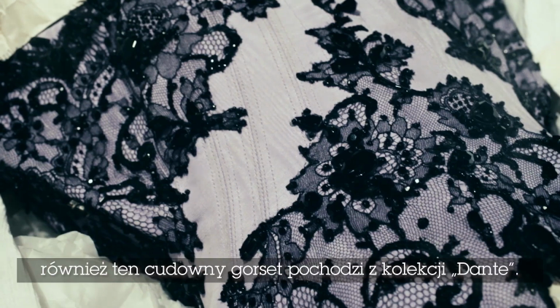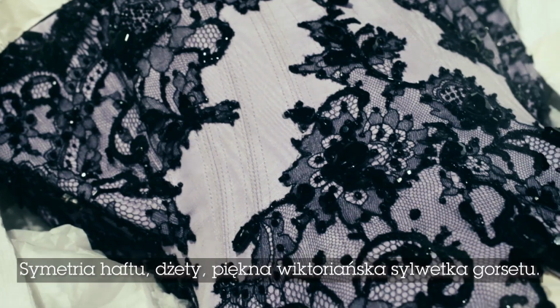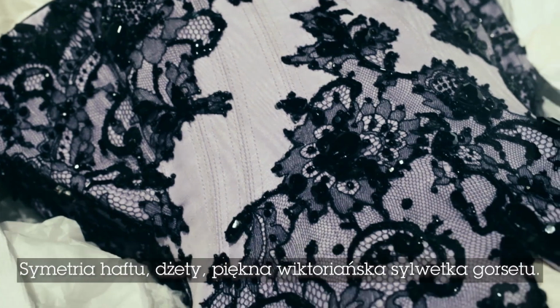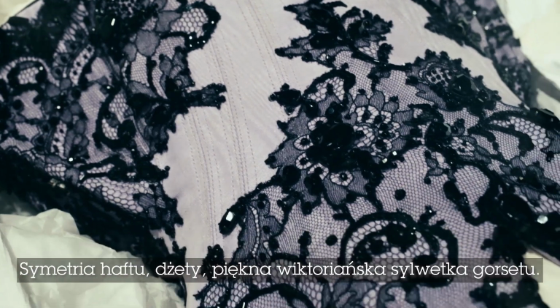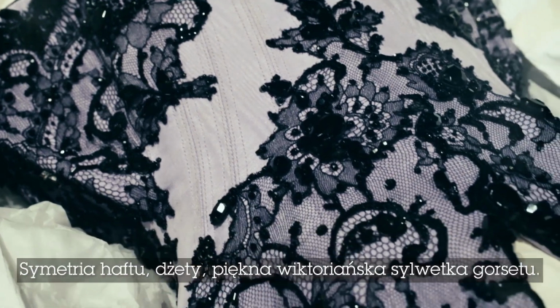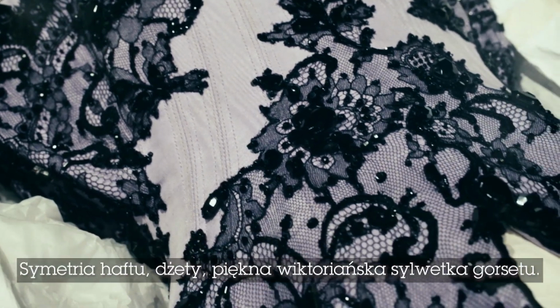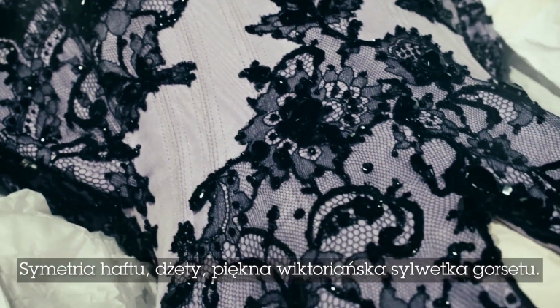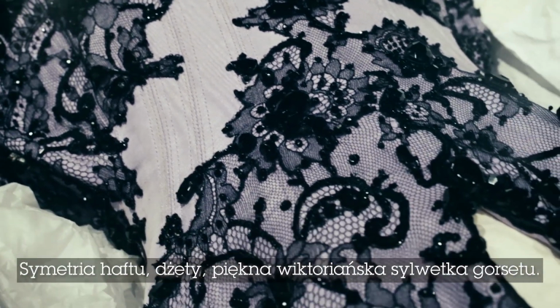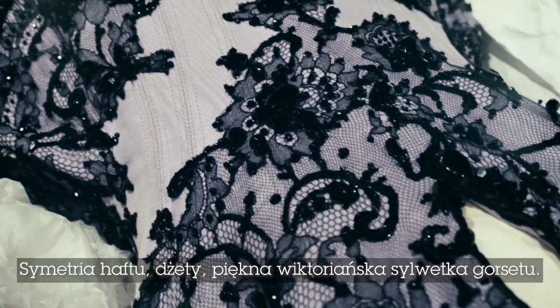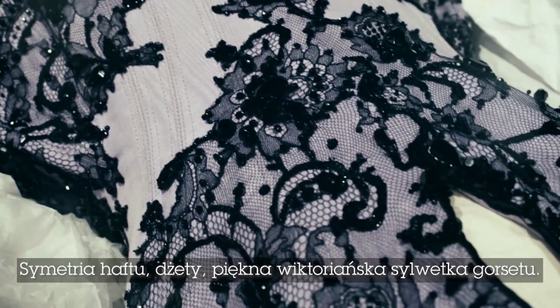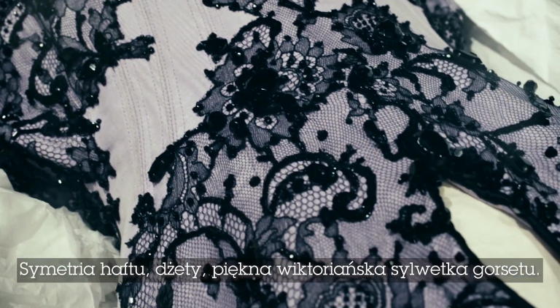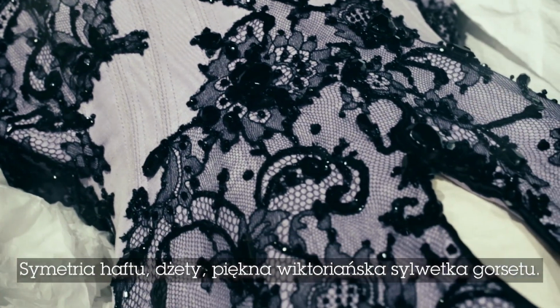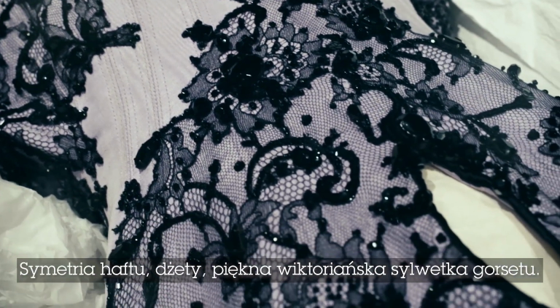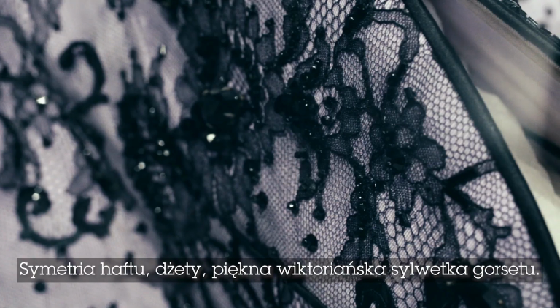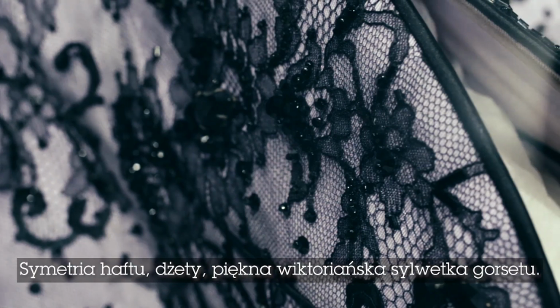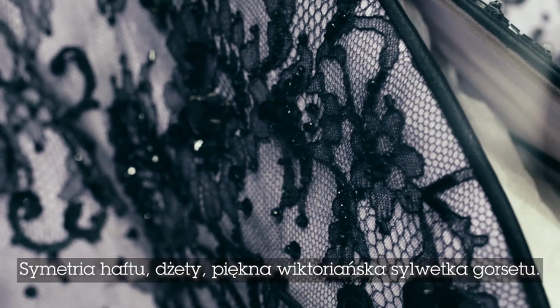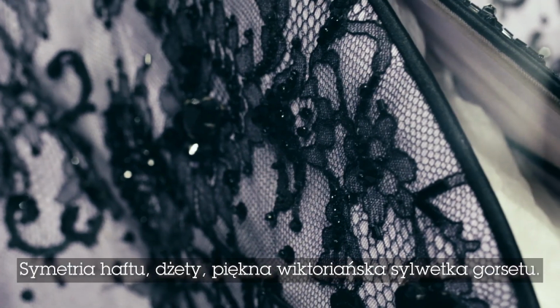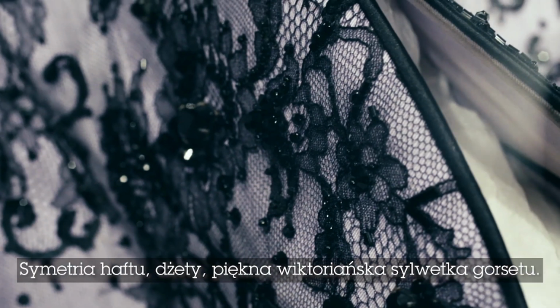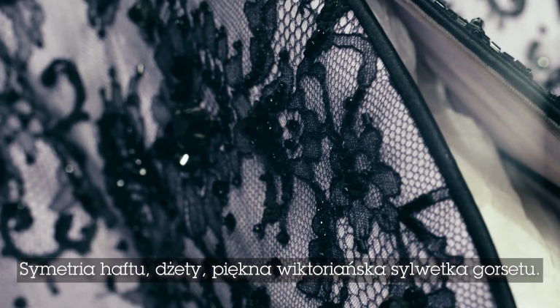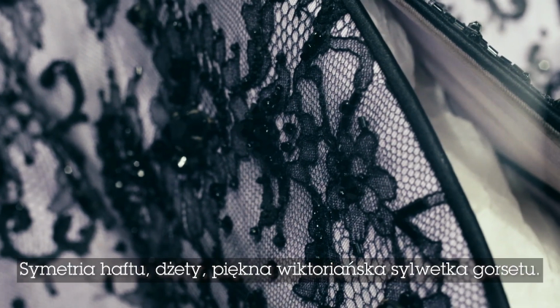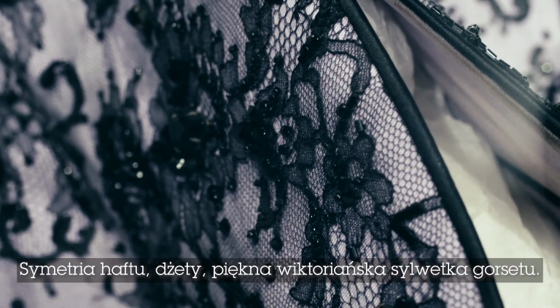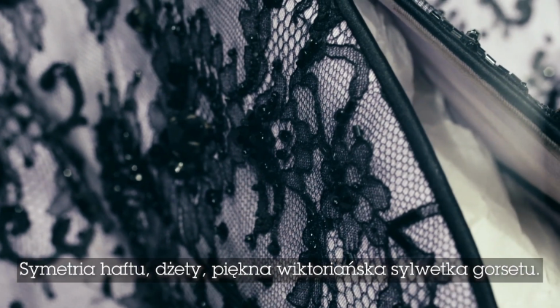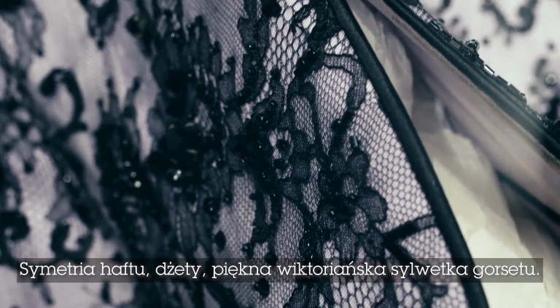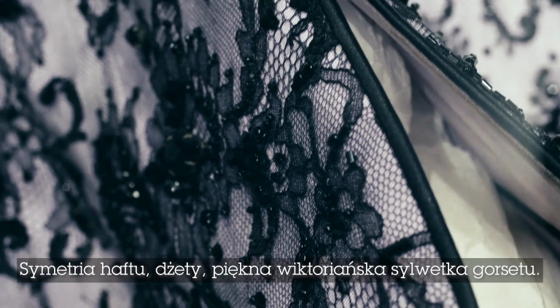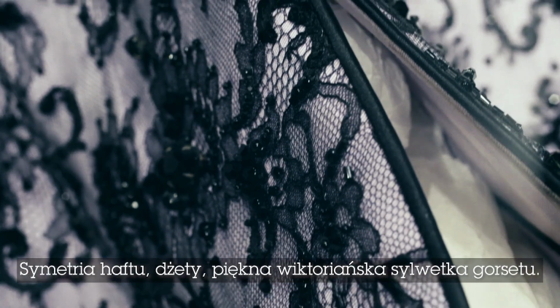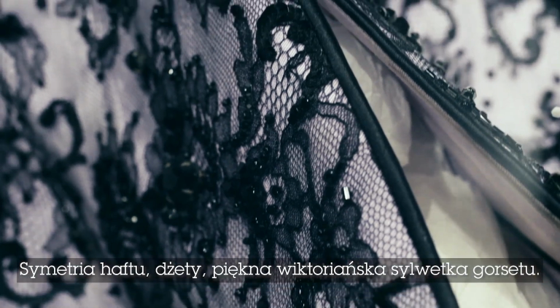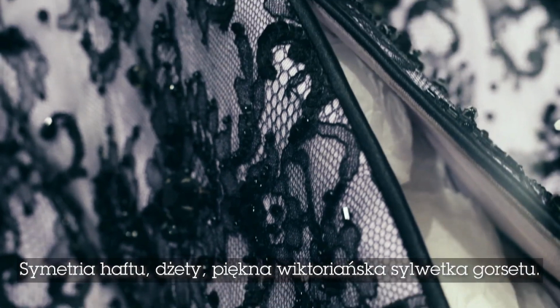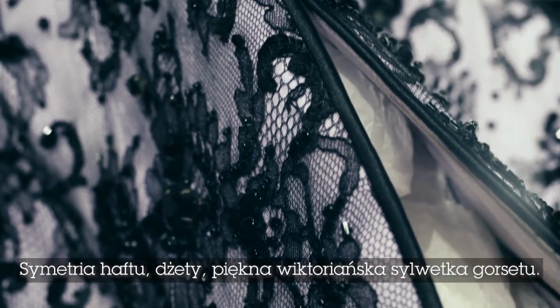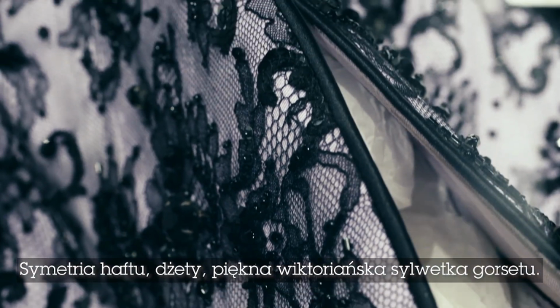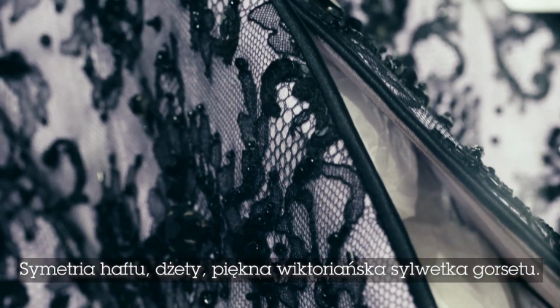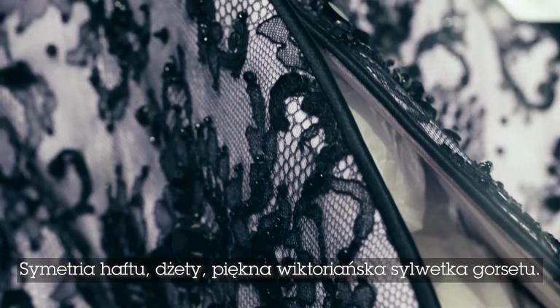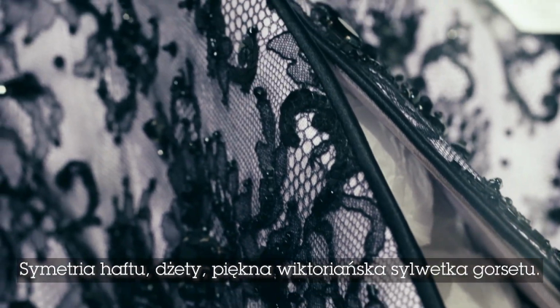The symmetry of the embroidery, the jet, the beautiful Victorian silhouette and the corset tree within the piece all come together.